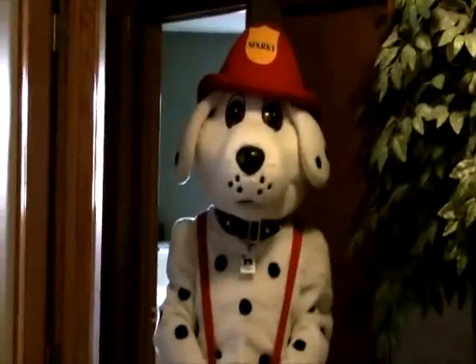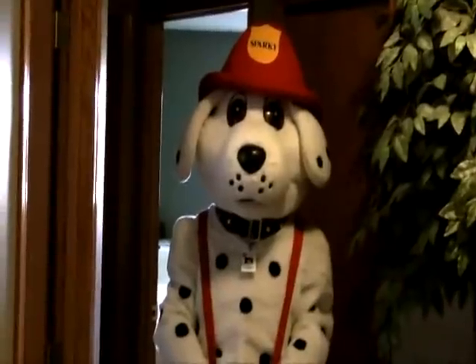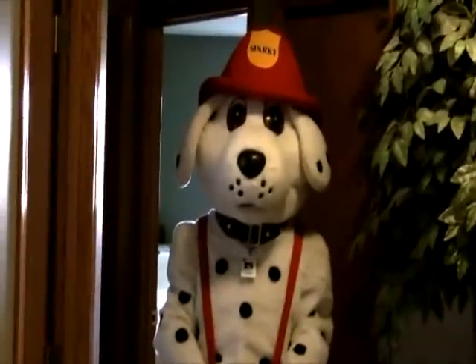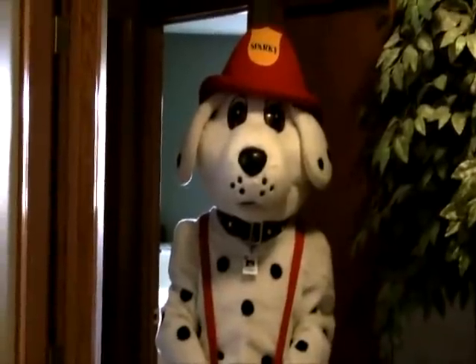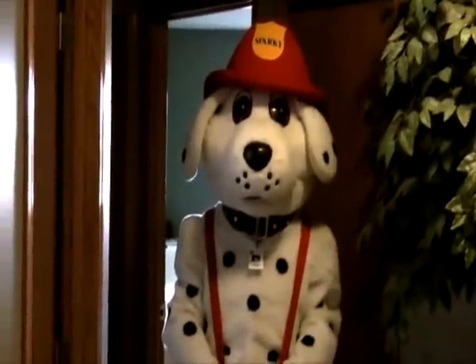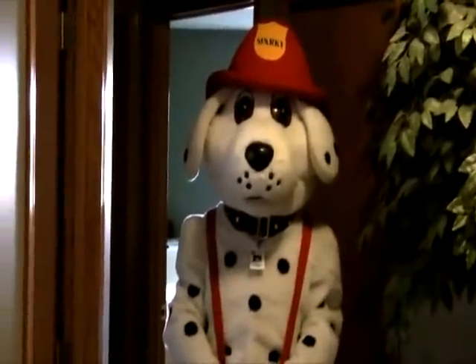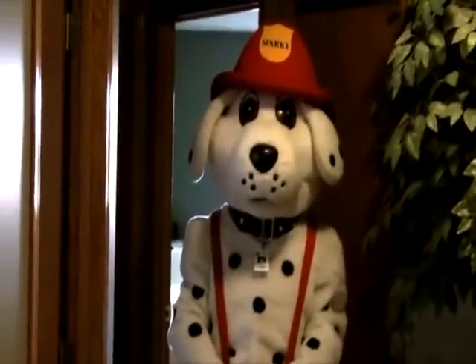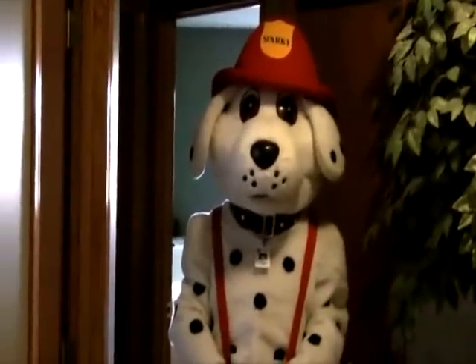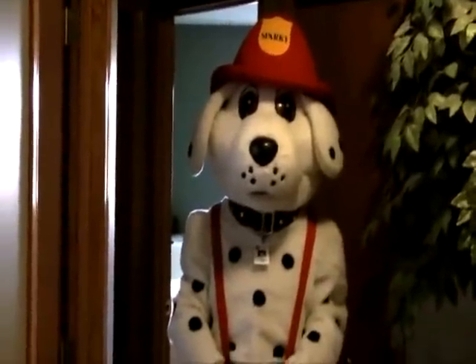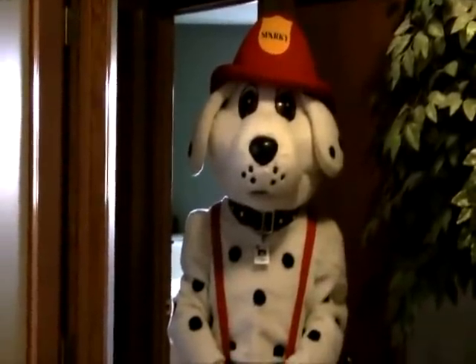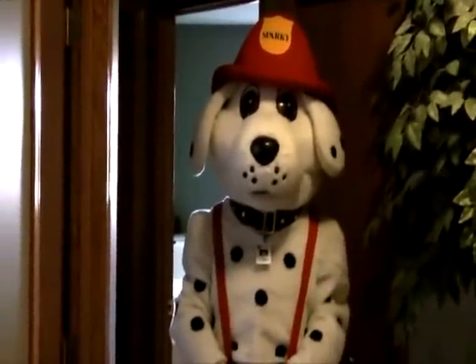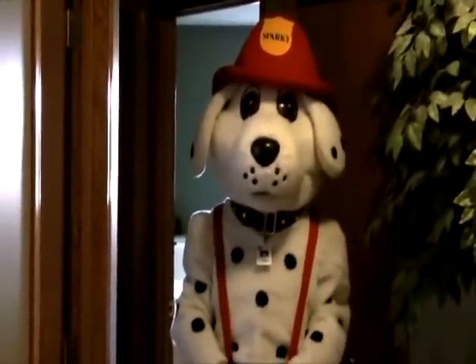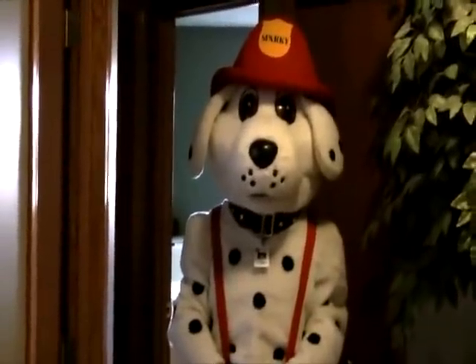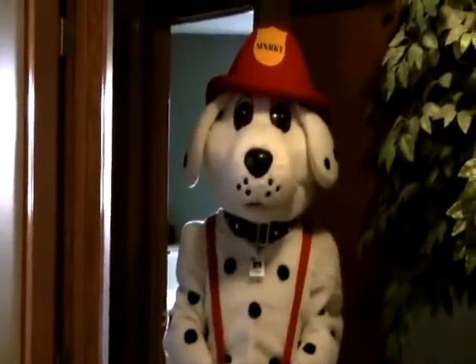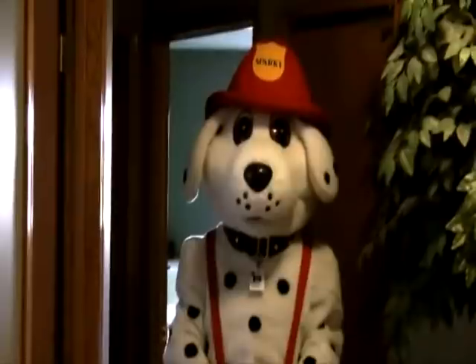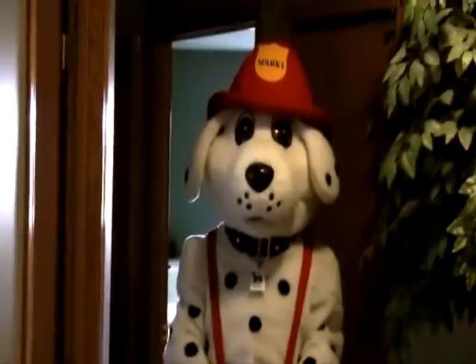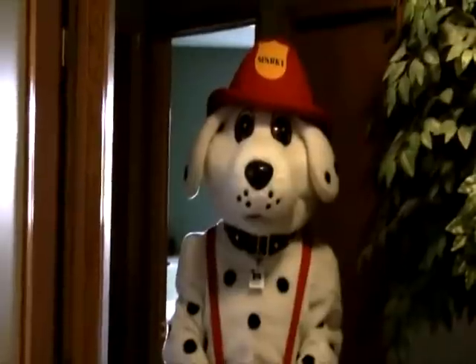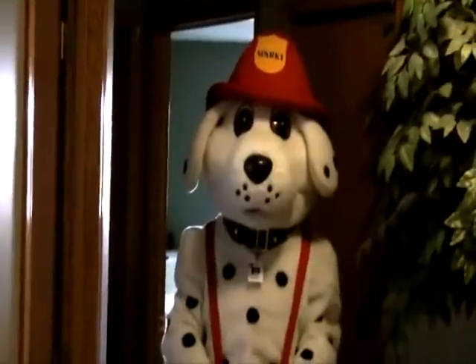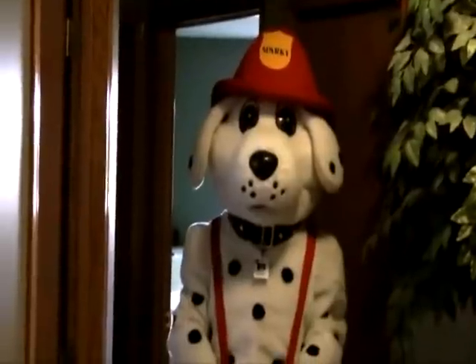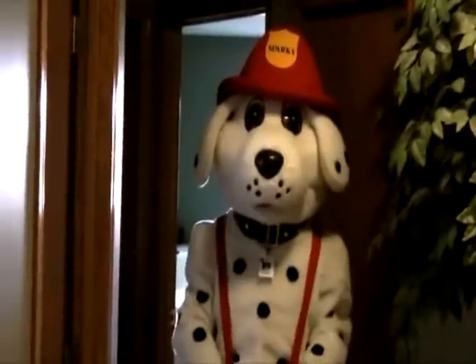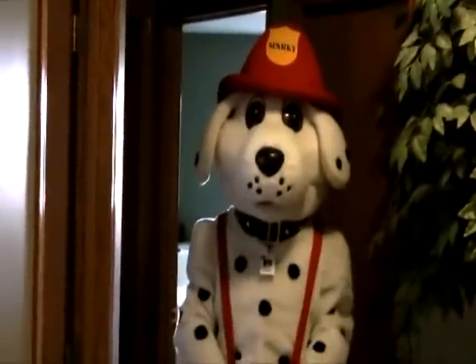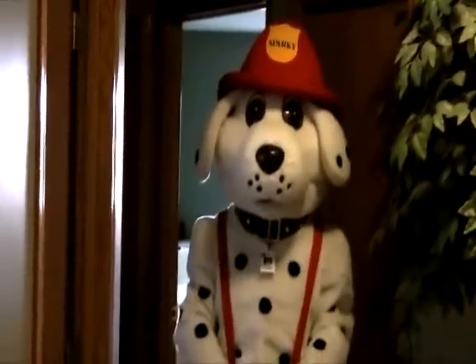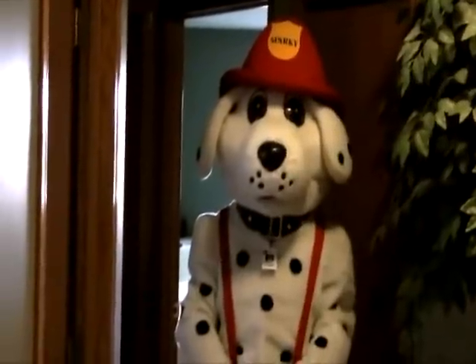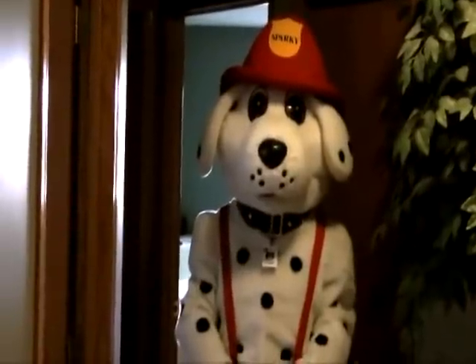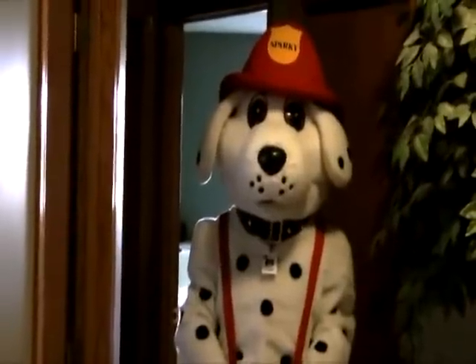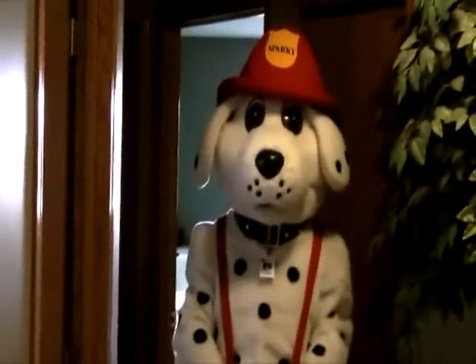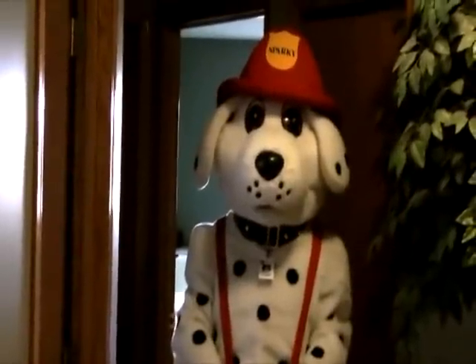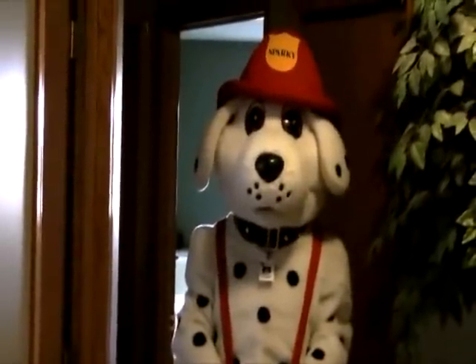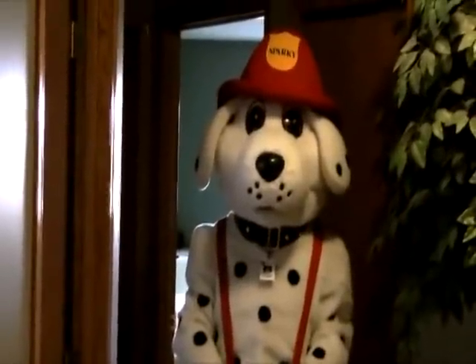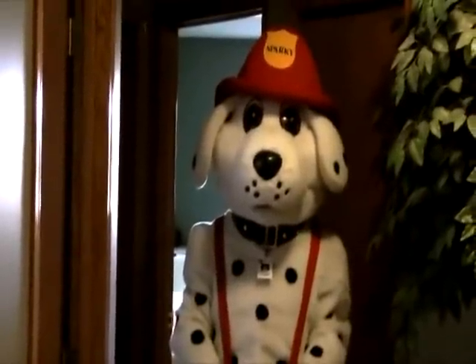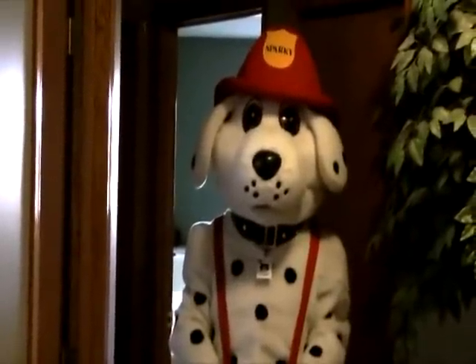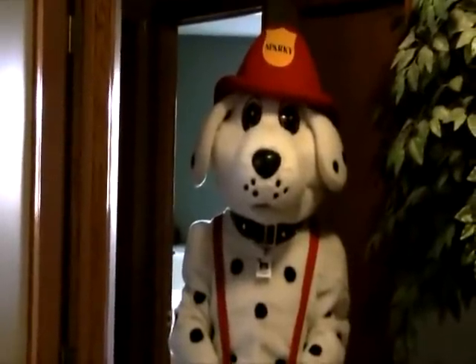Finally, Sparky wants to remind you that smoke alarms need to be replaced every 10 years.